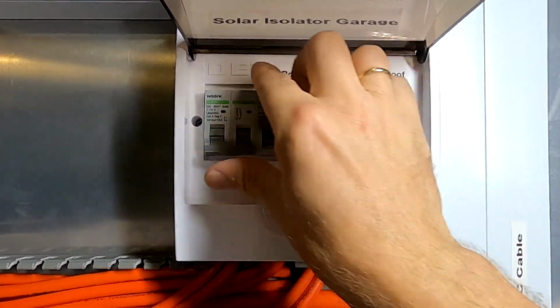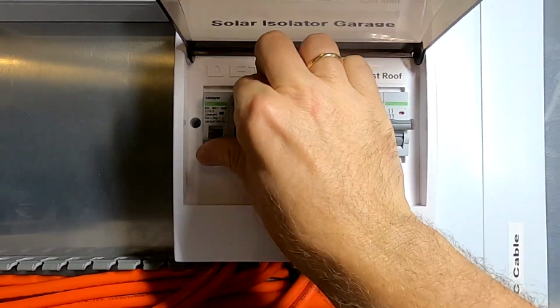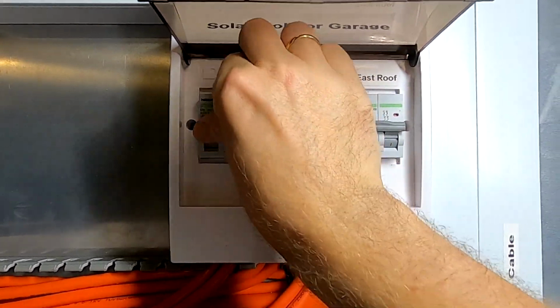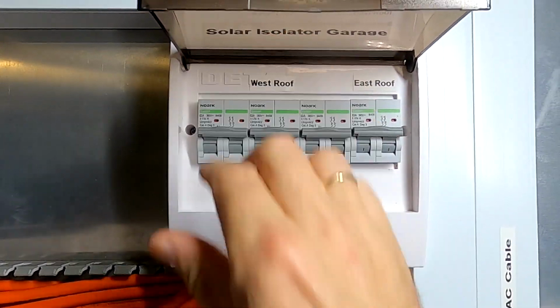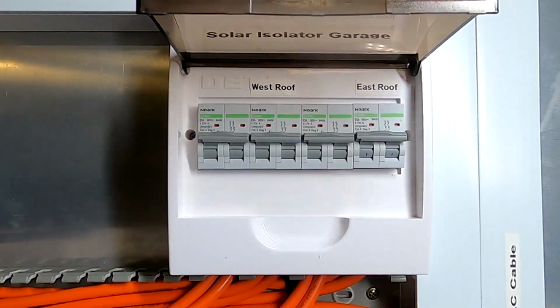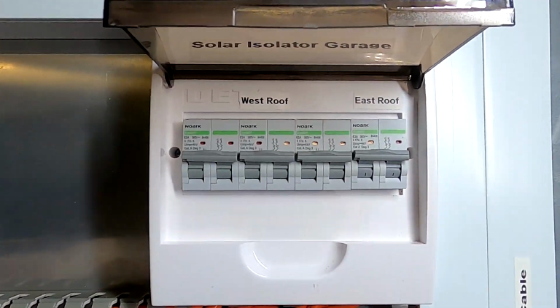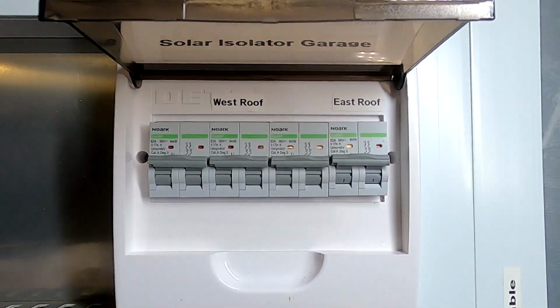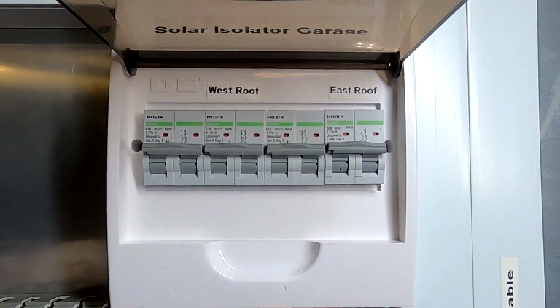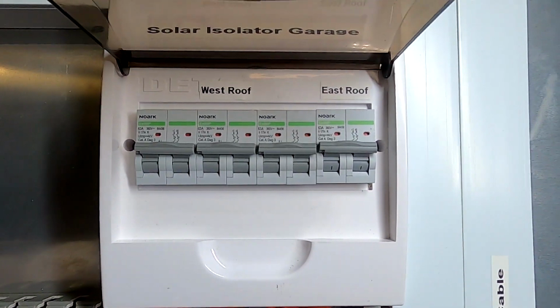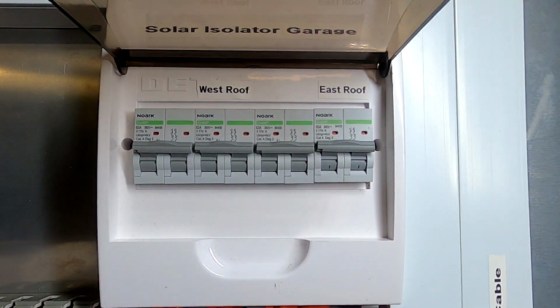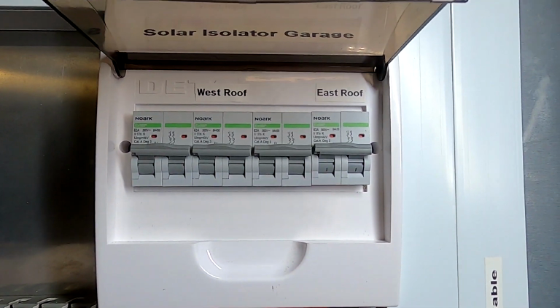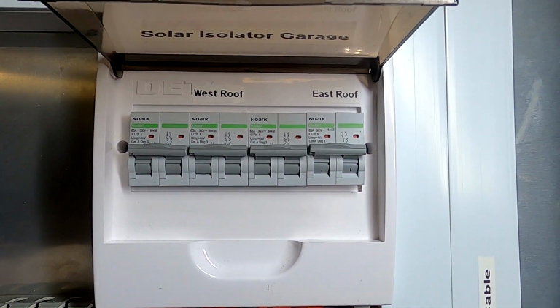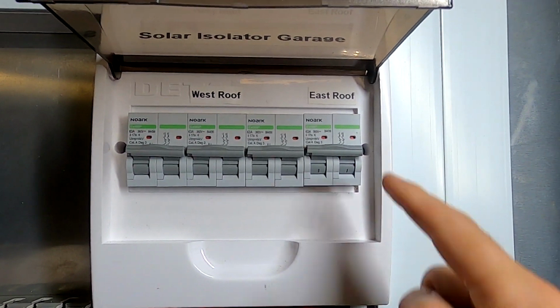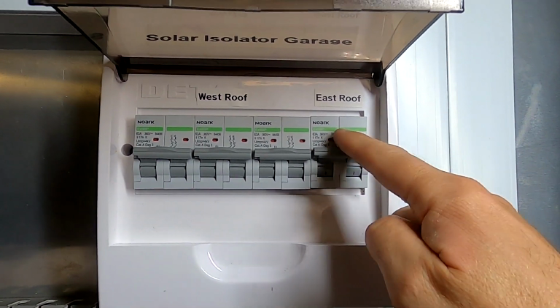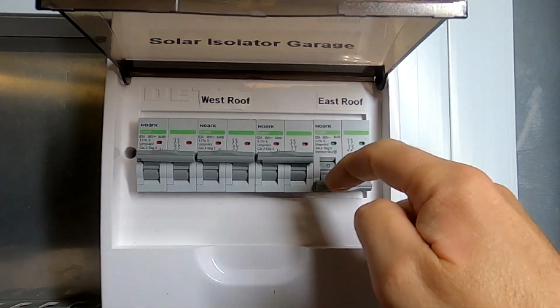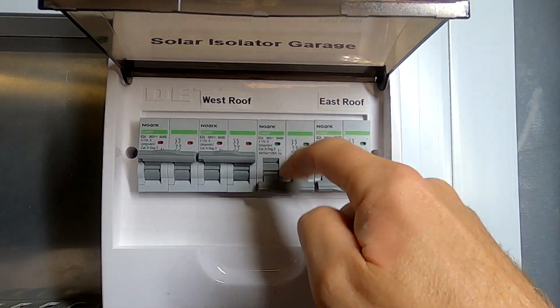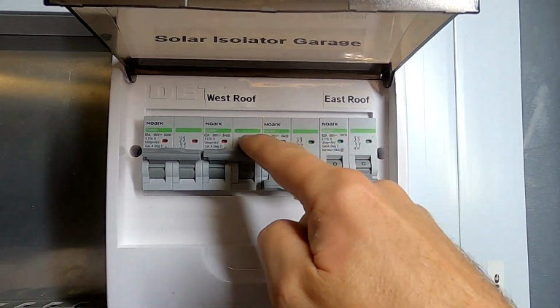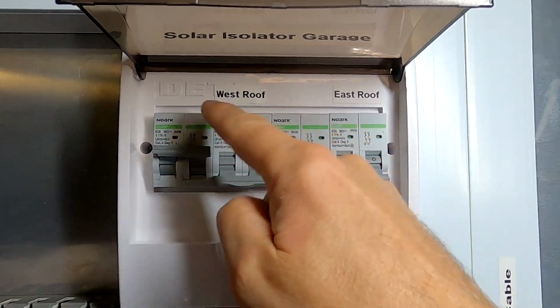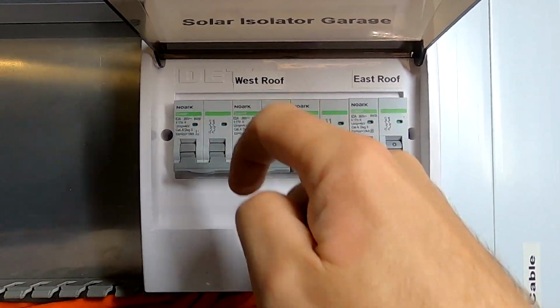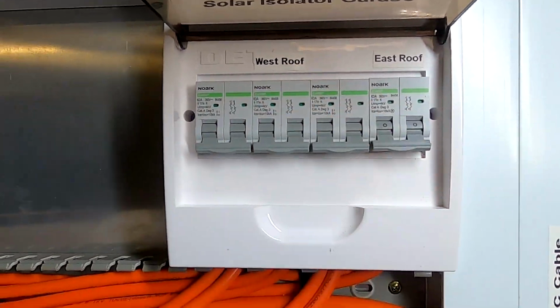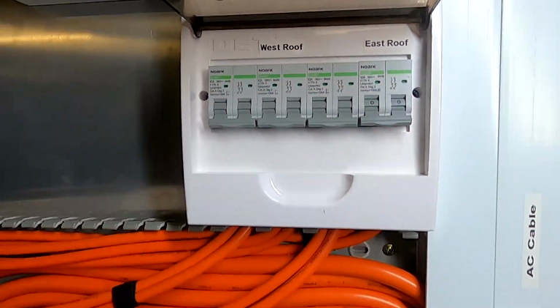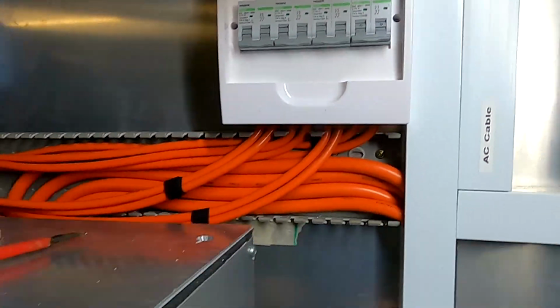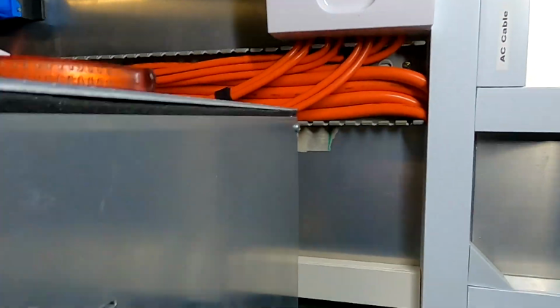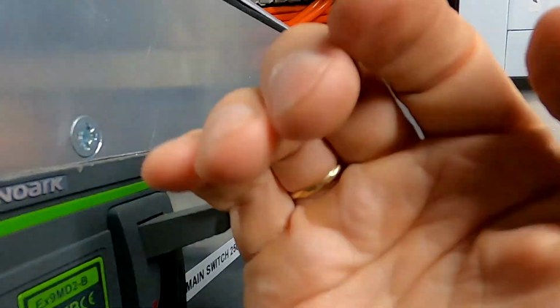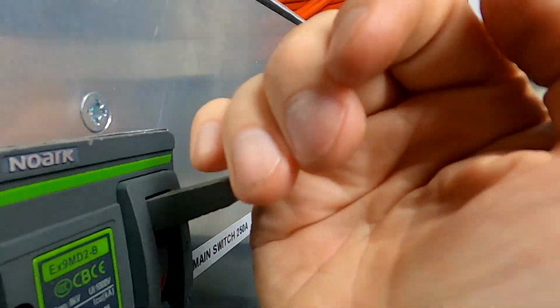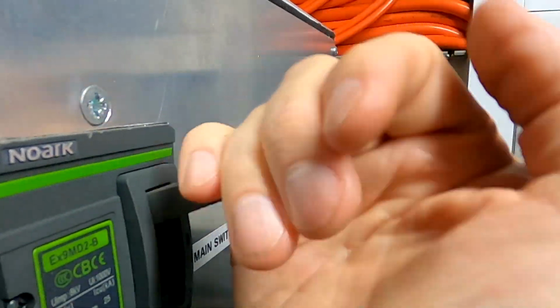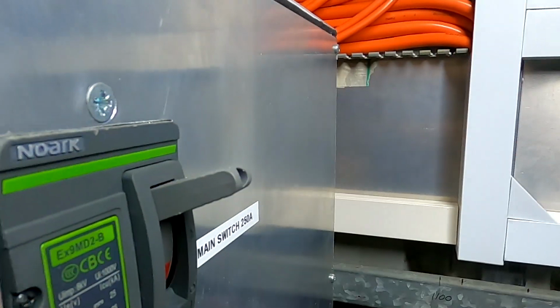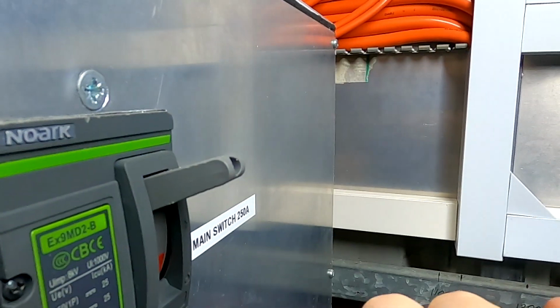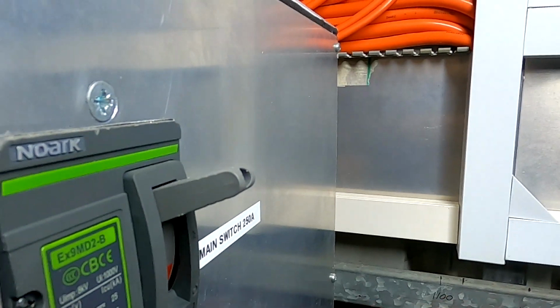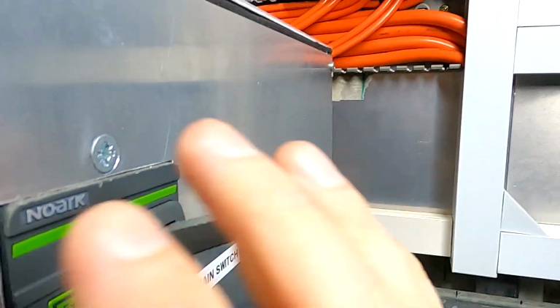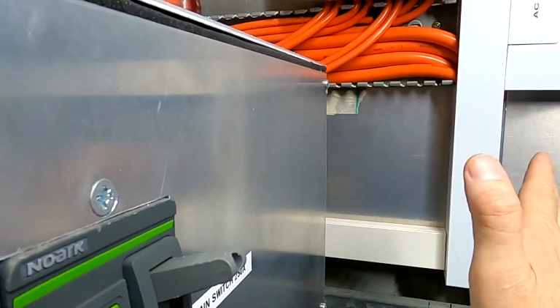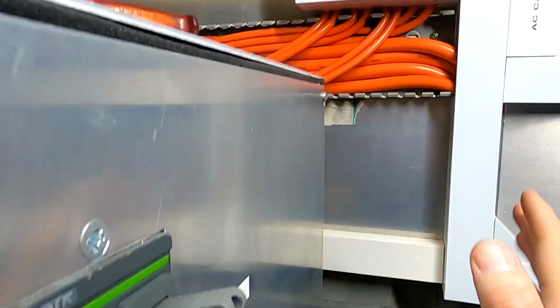I've got the solar isolator ready — it looks really nice. Shutdown procedure: everything off, pull this one down, done. That's the plan.